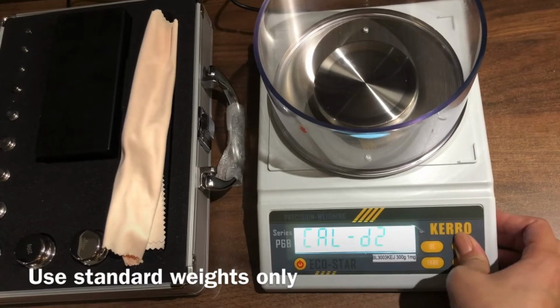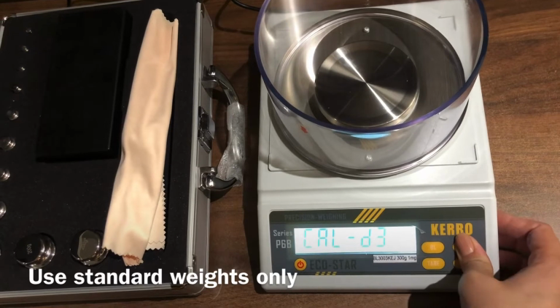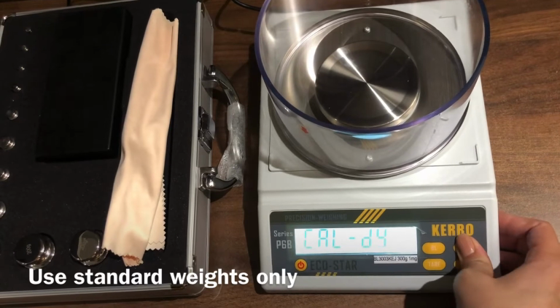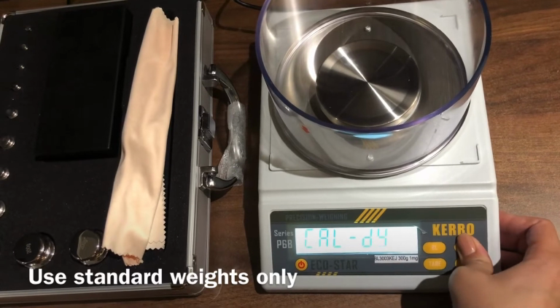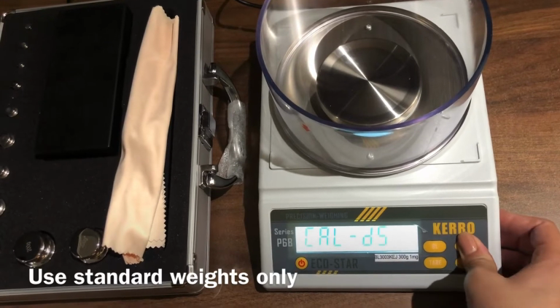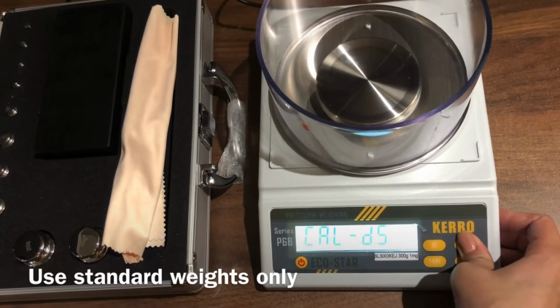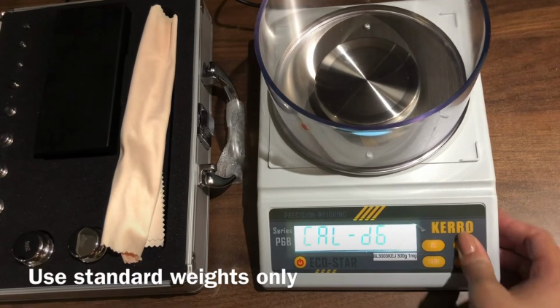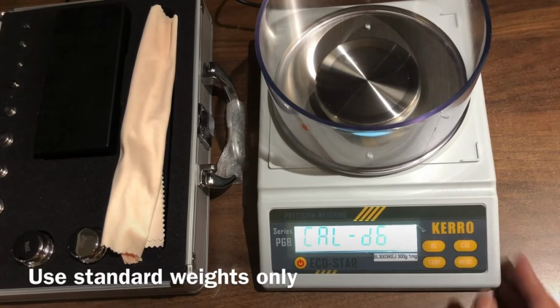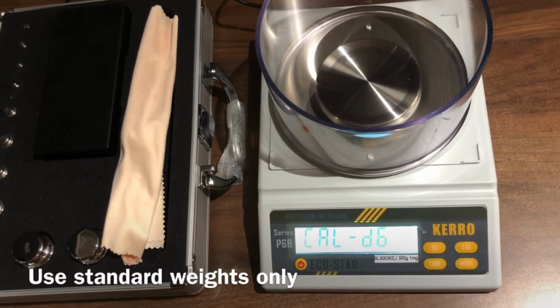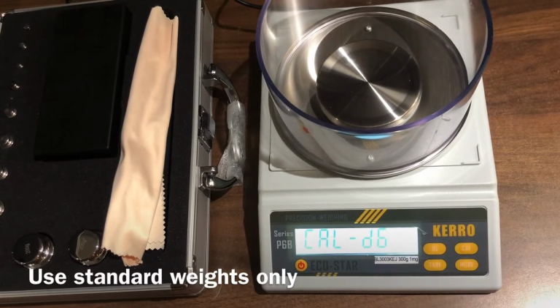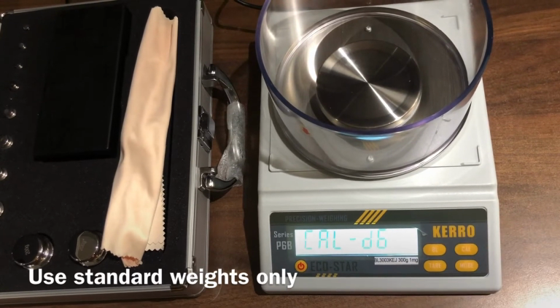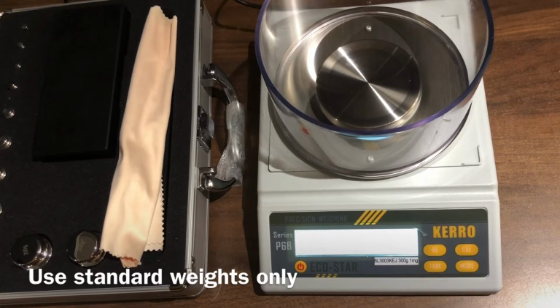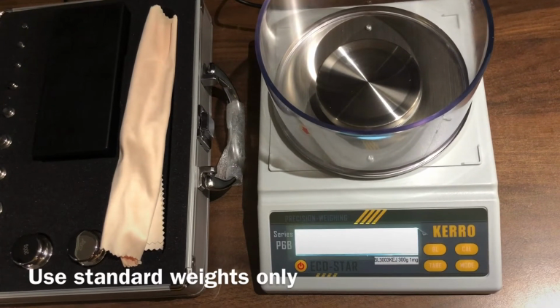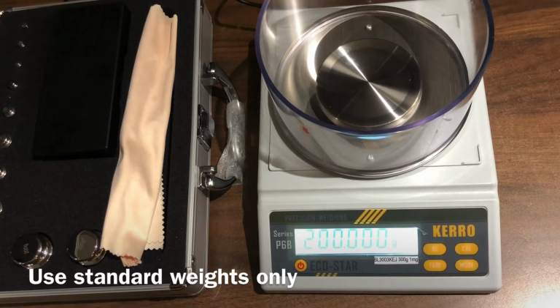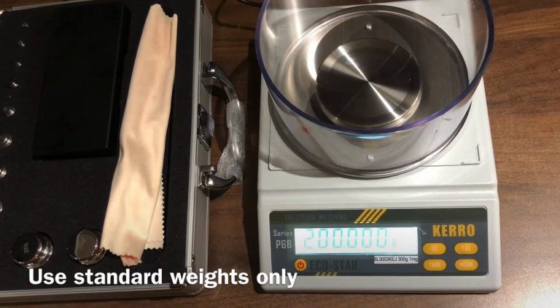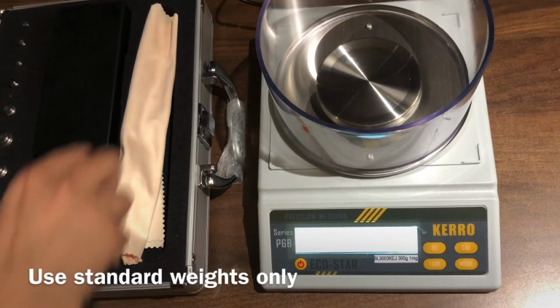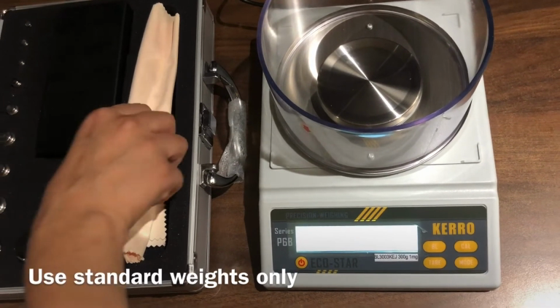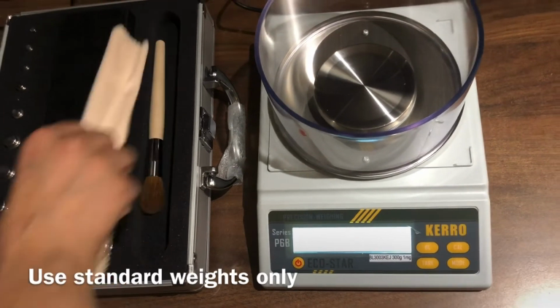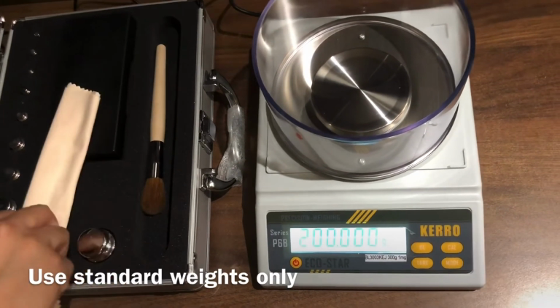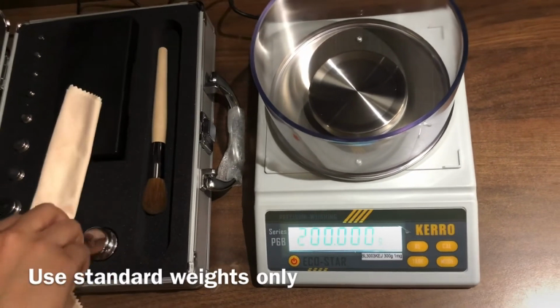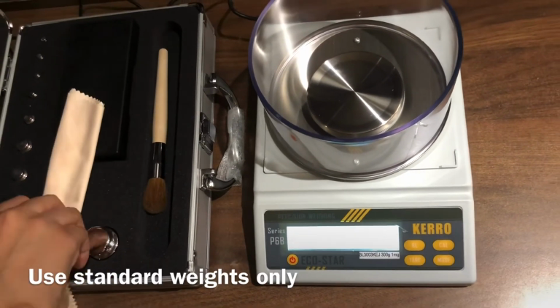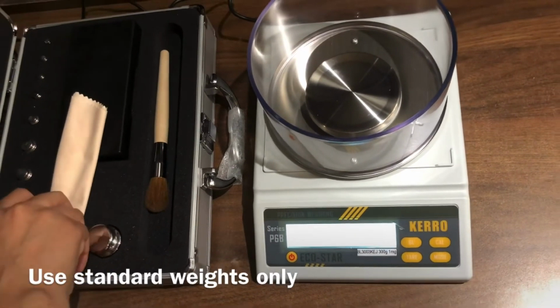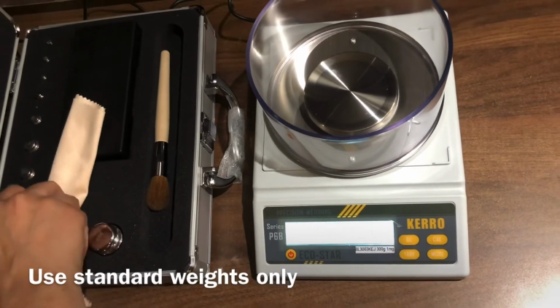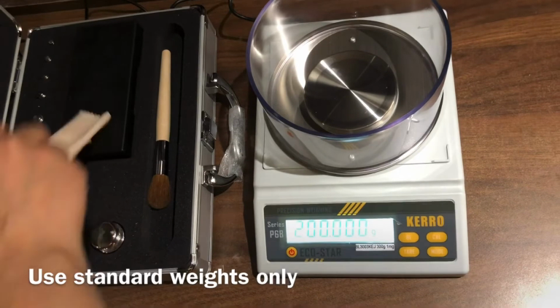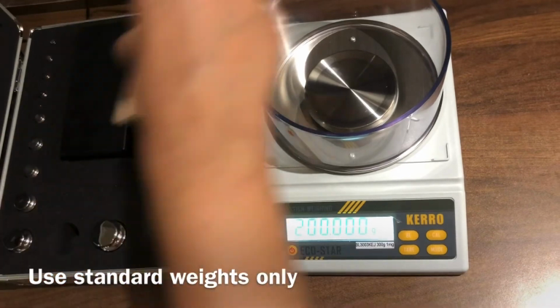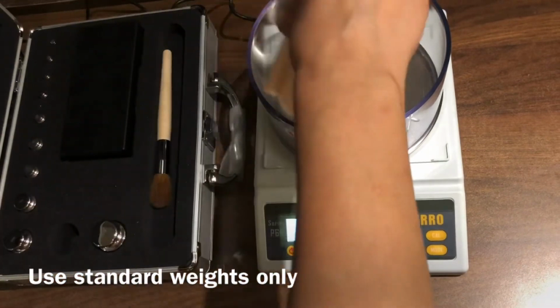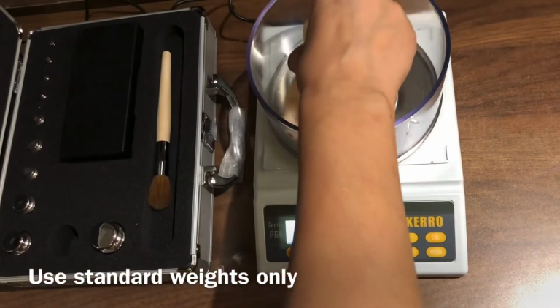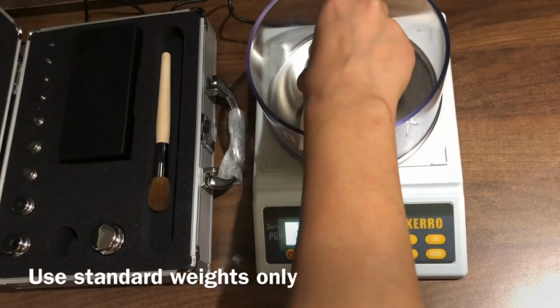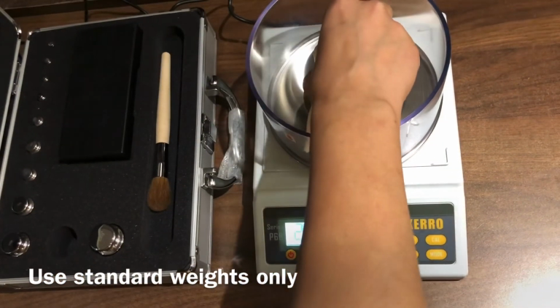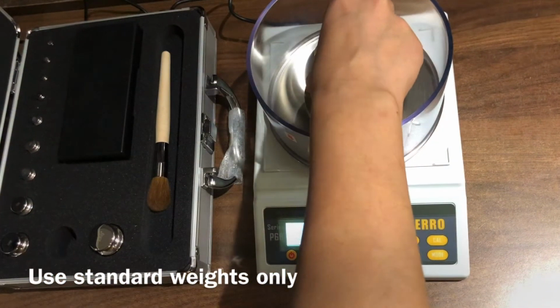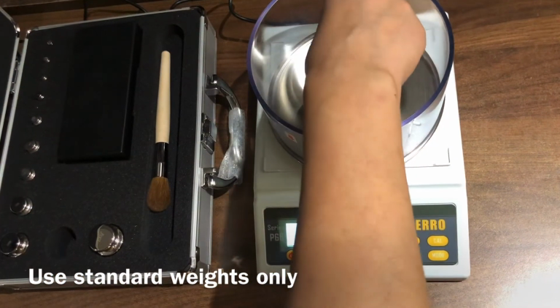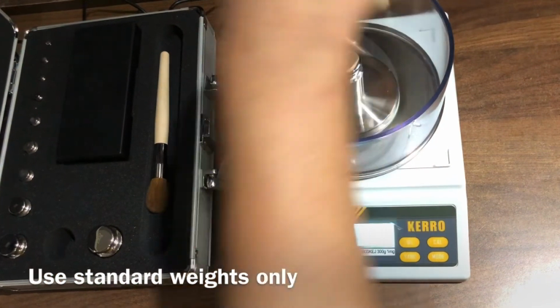In D6 mode, it will ask for 200 grams. Put a standard weight of 200 grams over the pan.